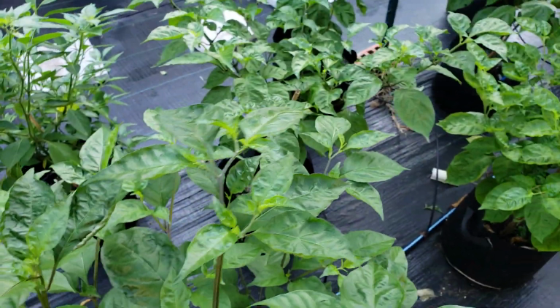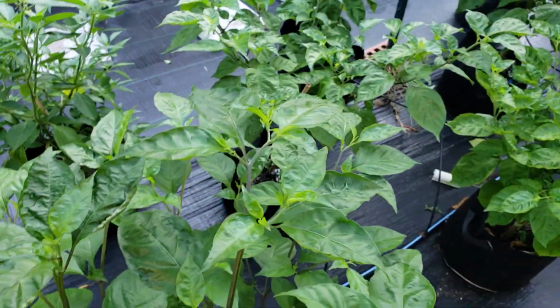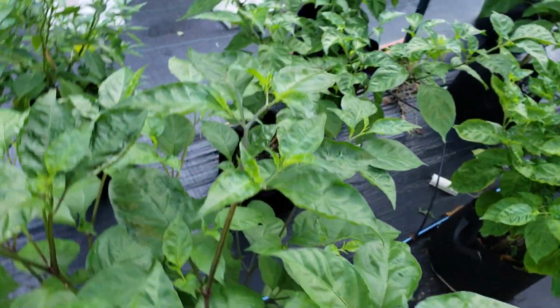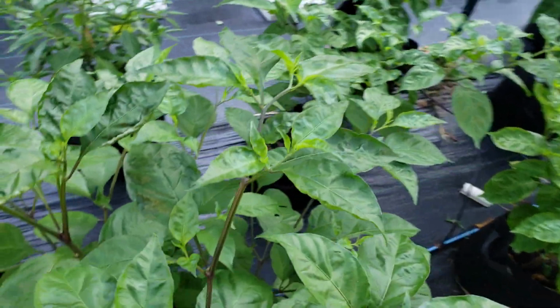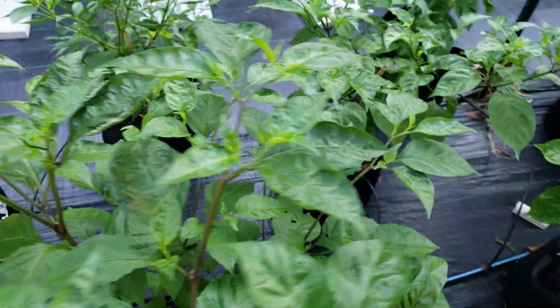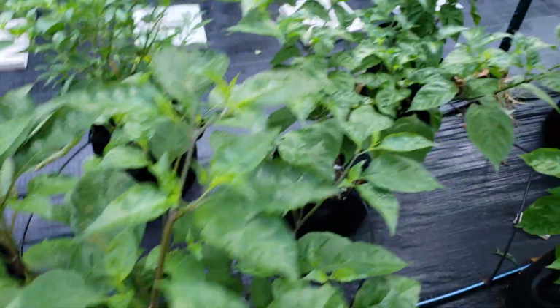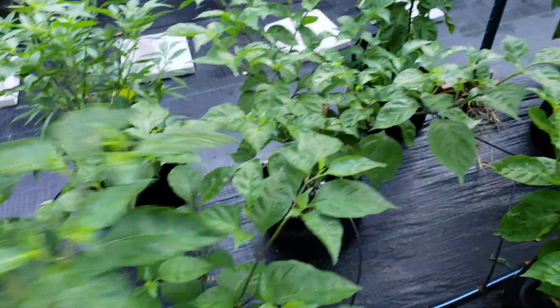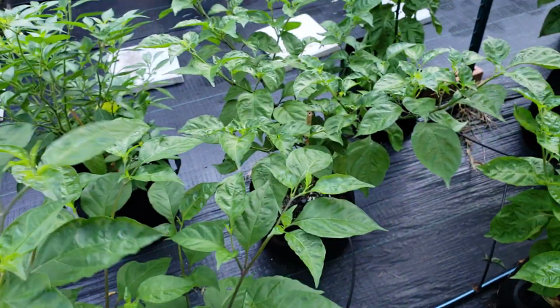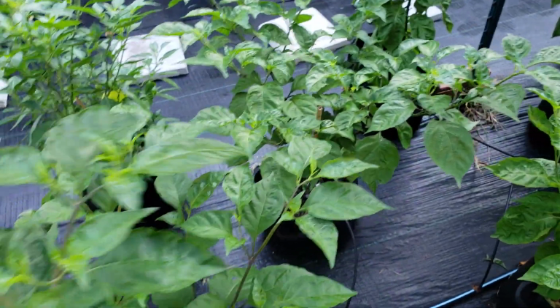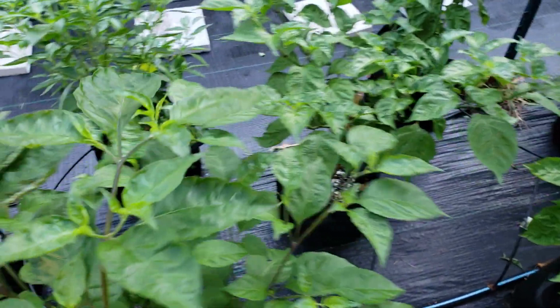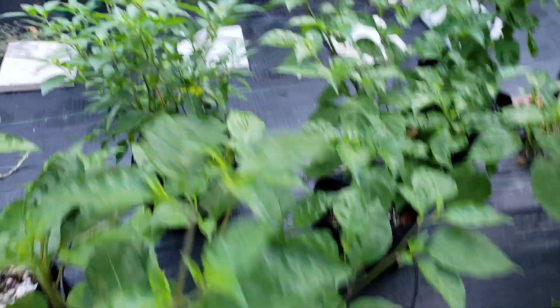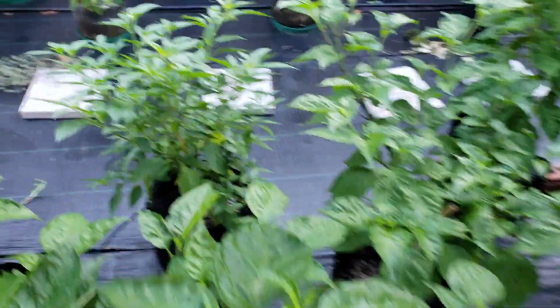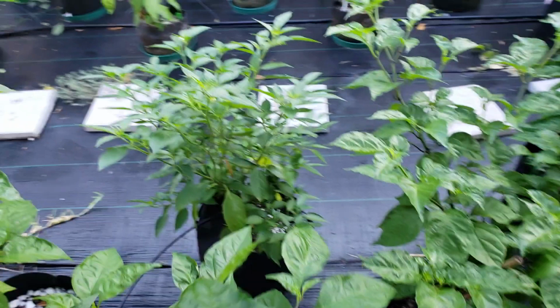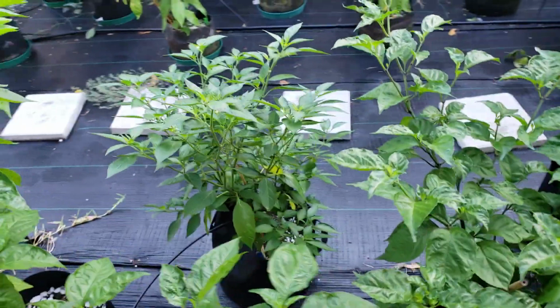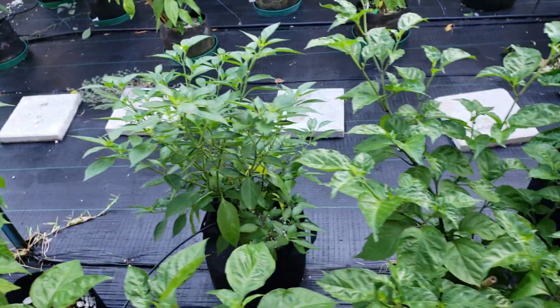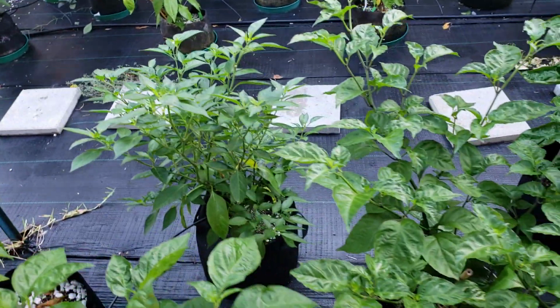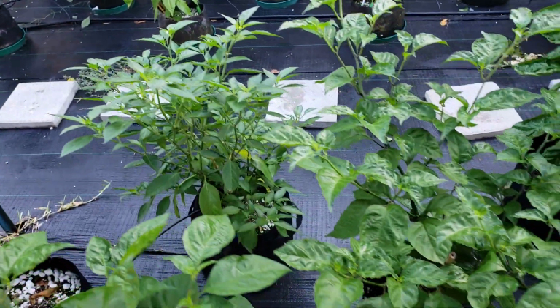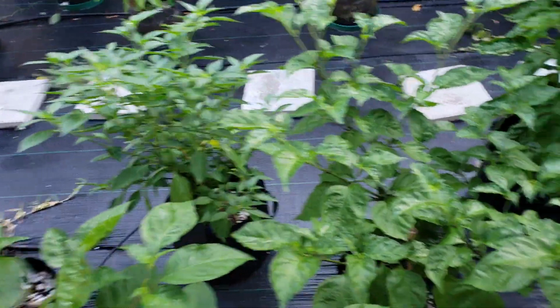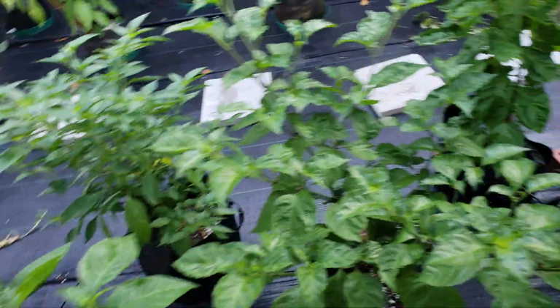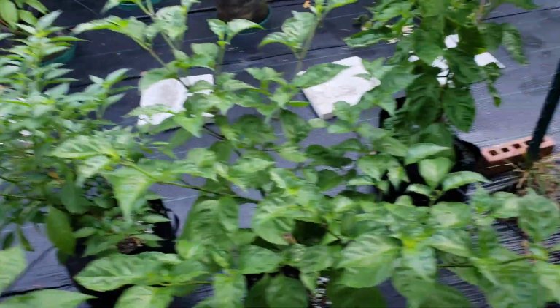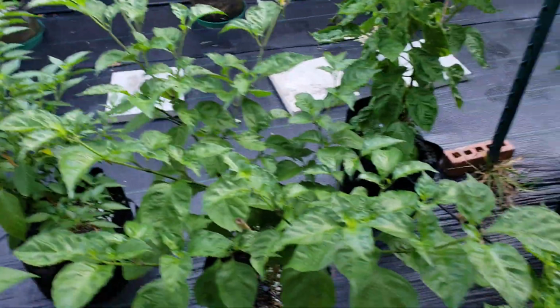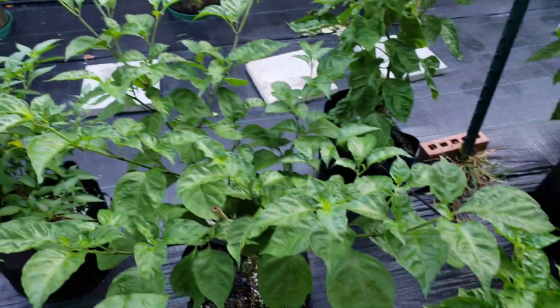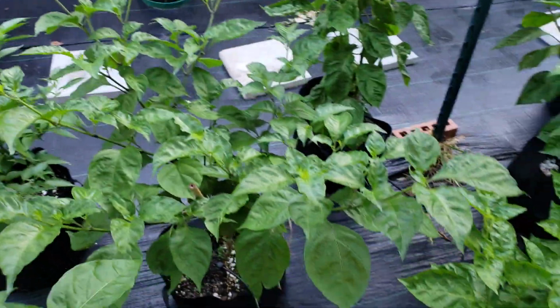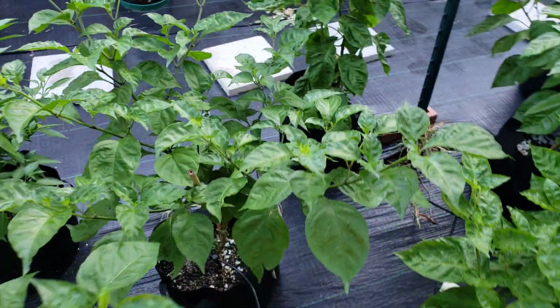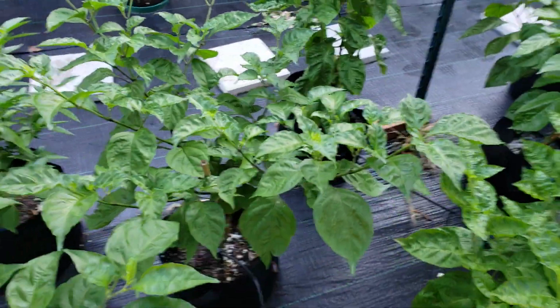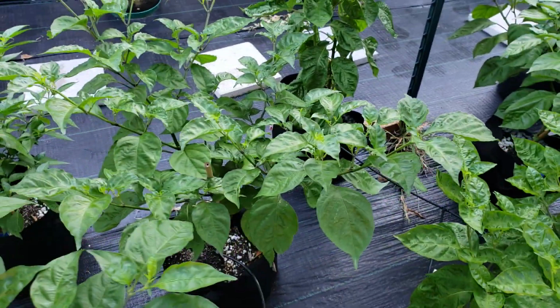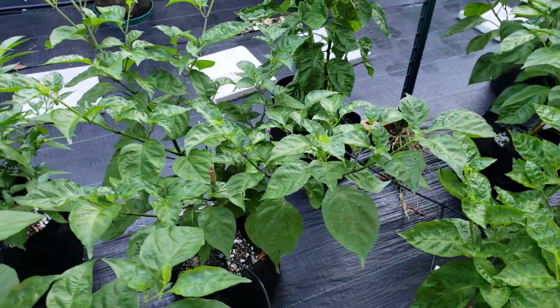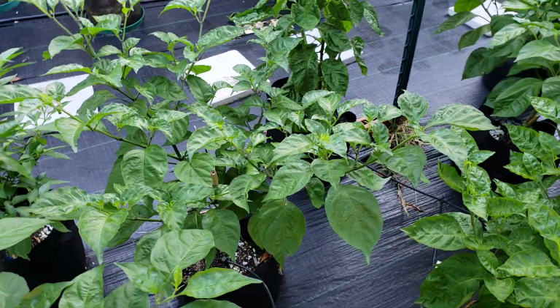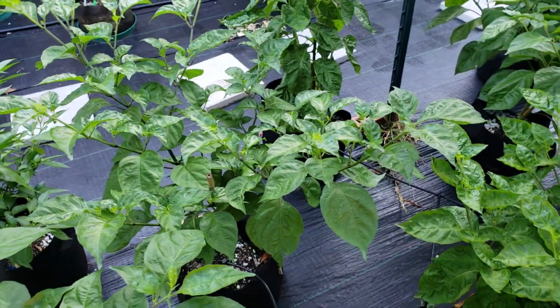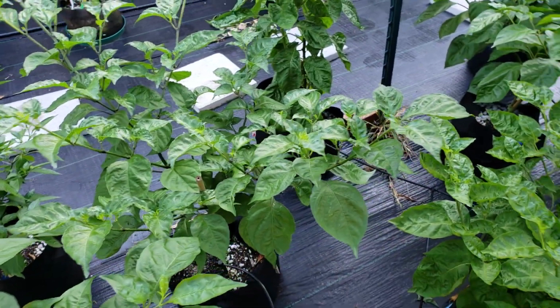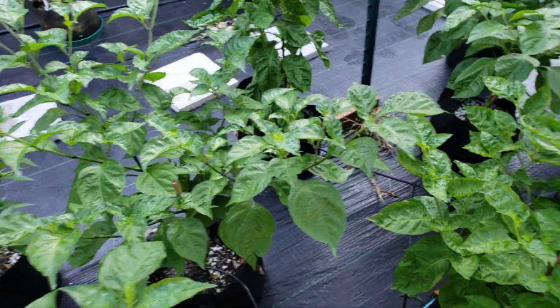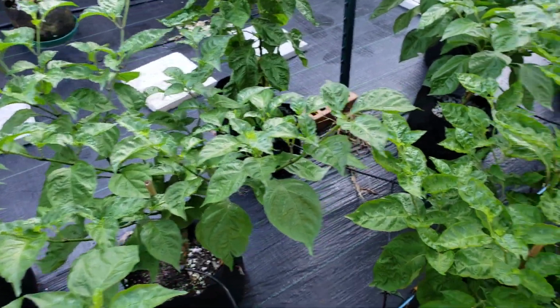Stargazer. I think this one's Scarlet Rose.